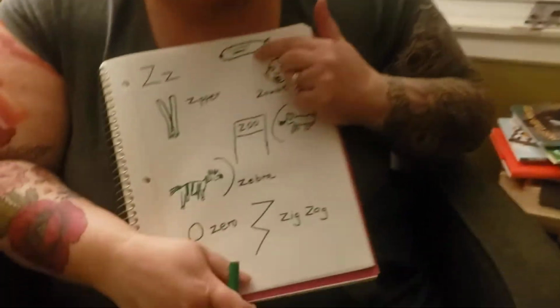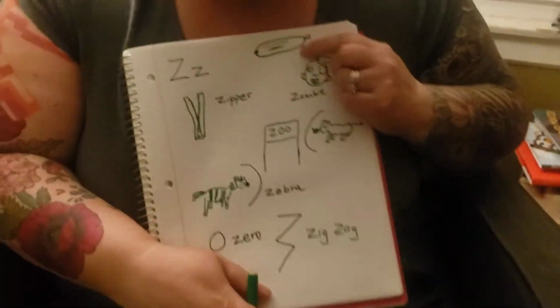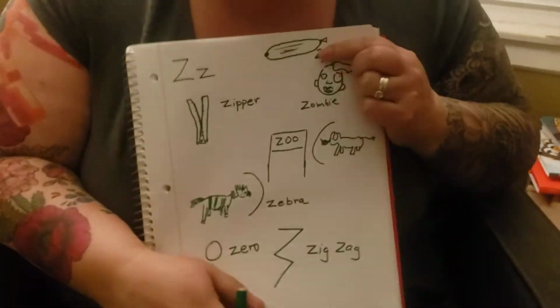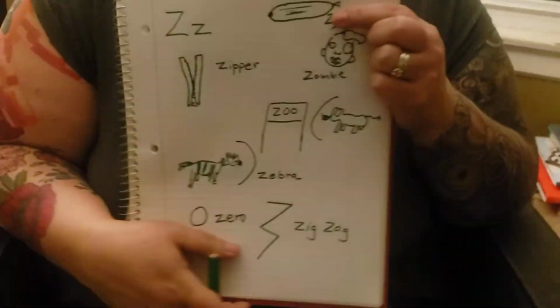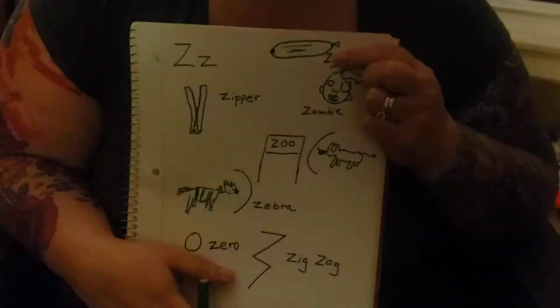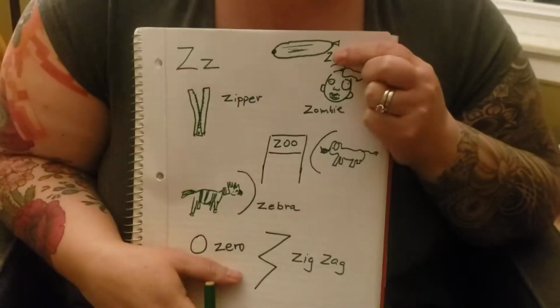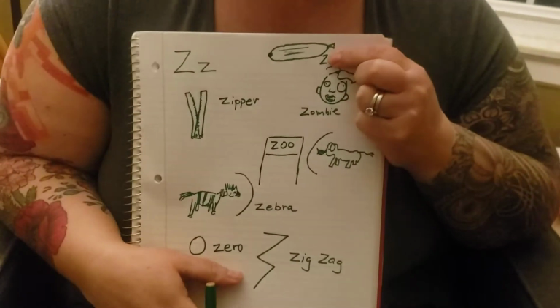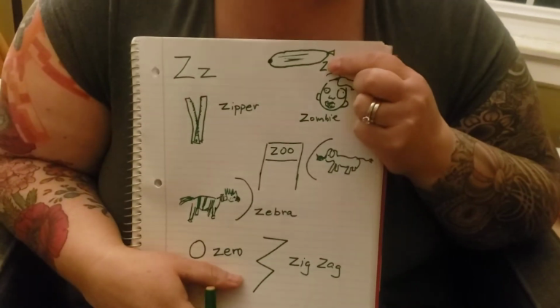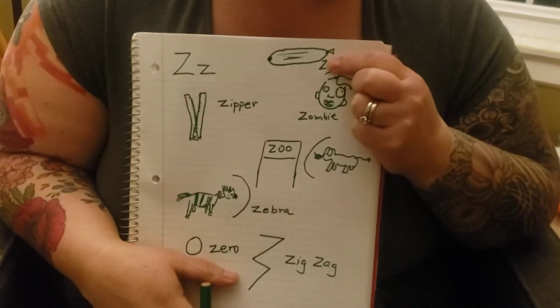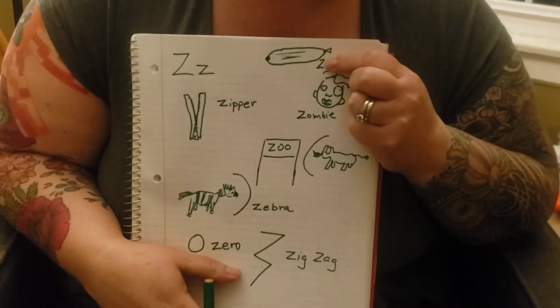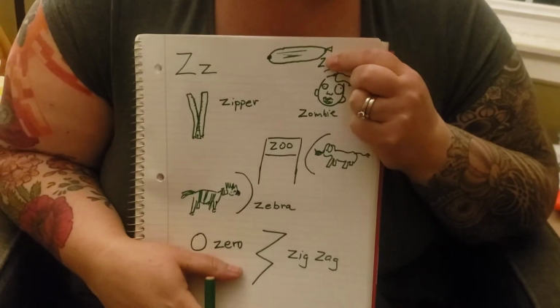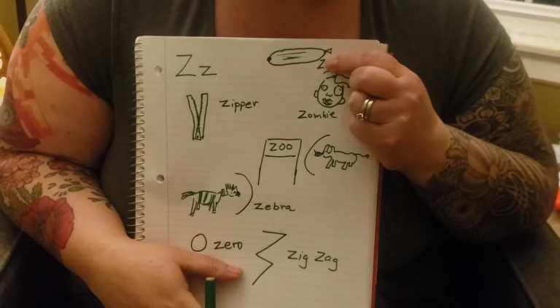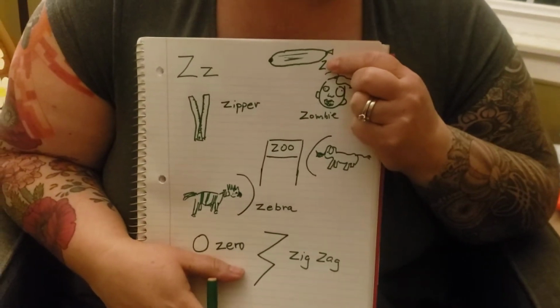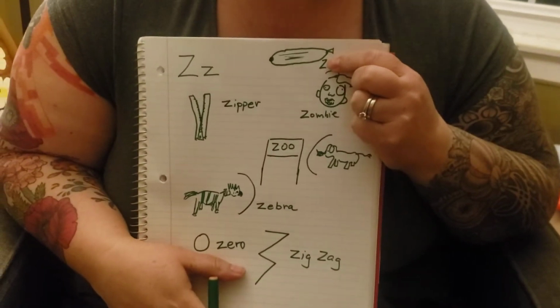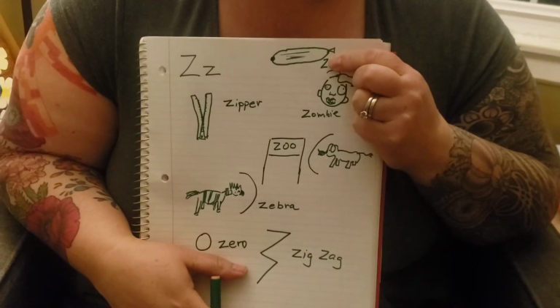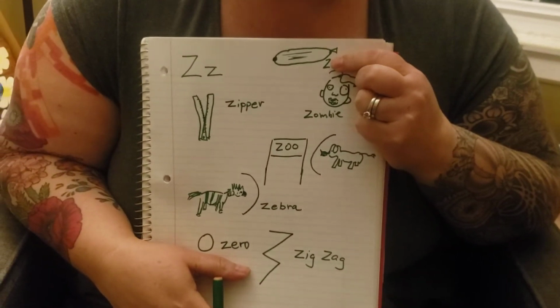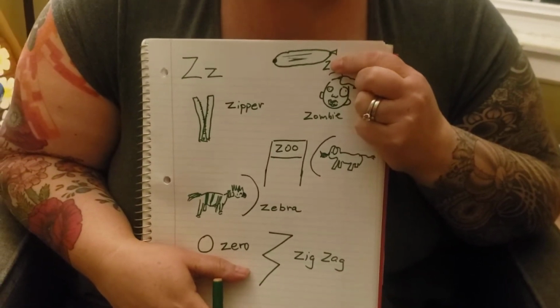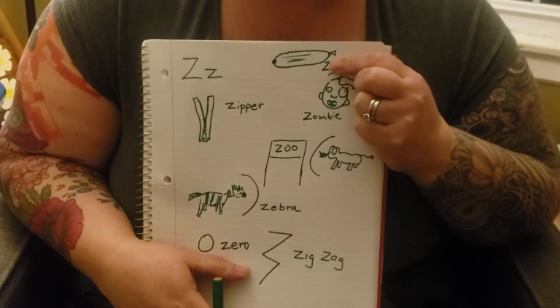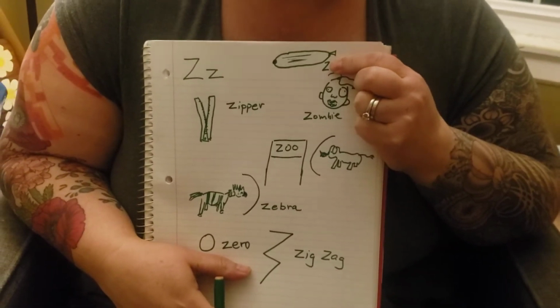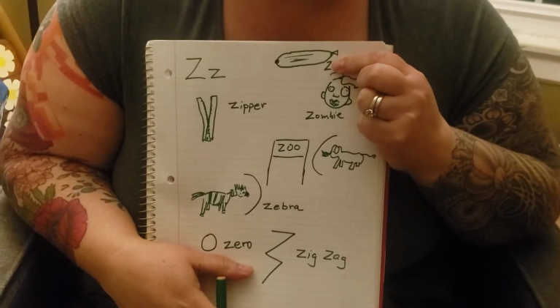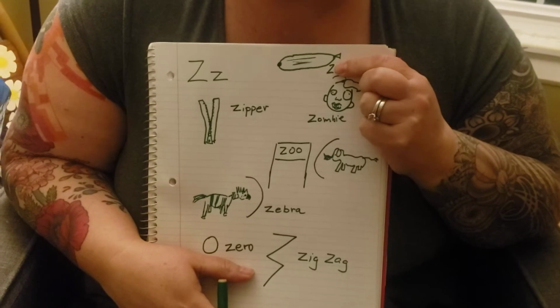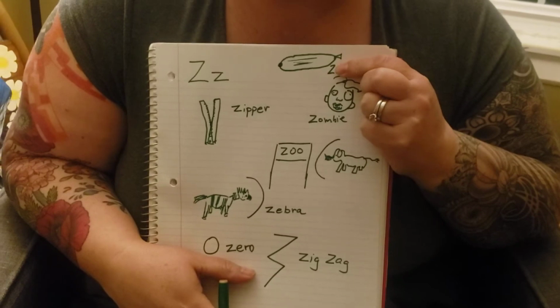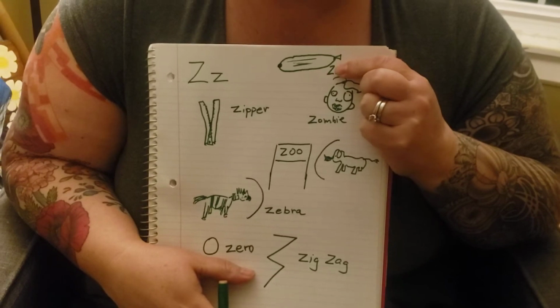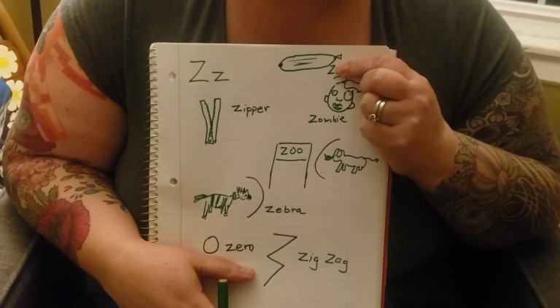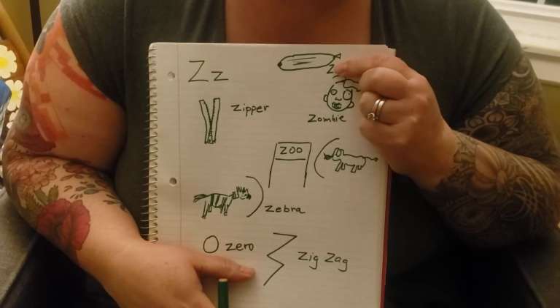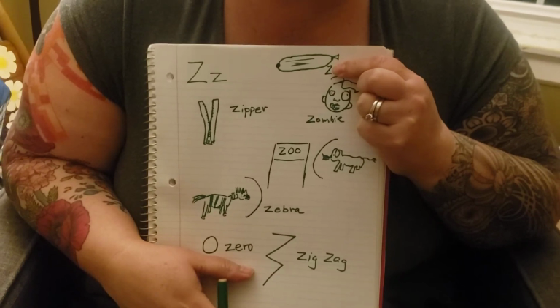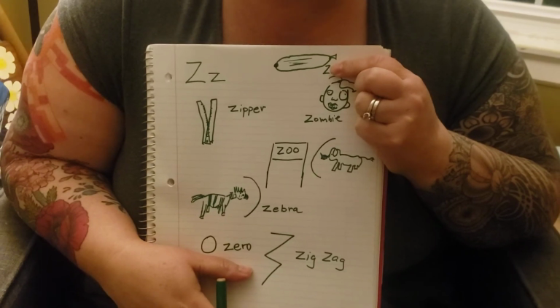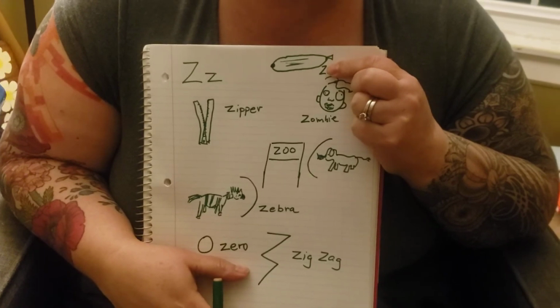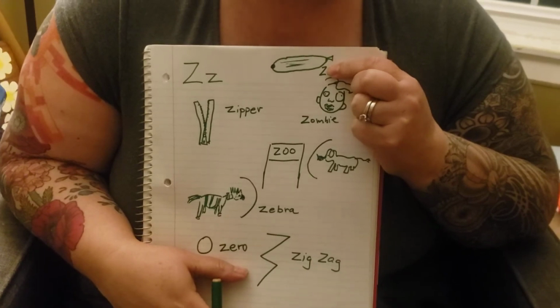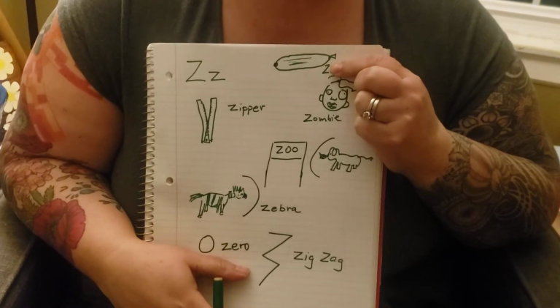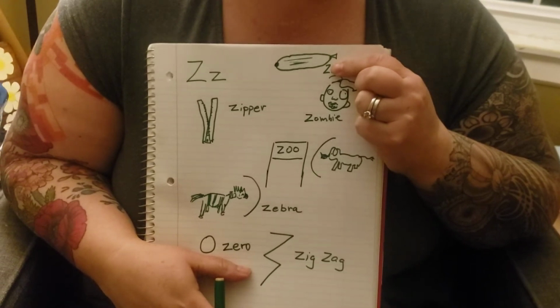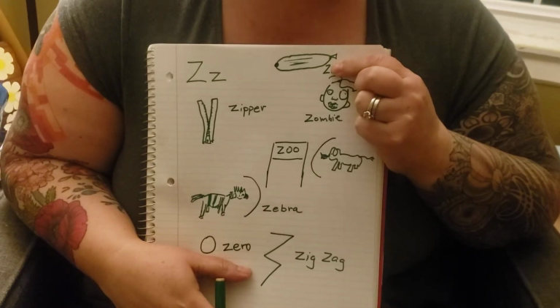This is a green vegetable. It's not a pickle. It's not a cucumber. It's a zucchini.